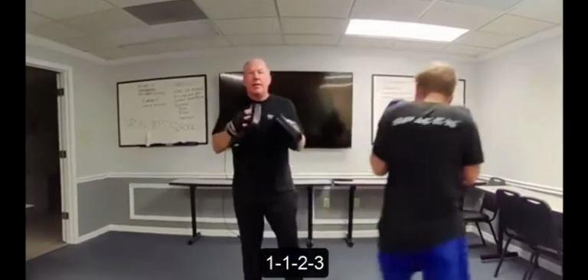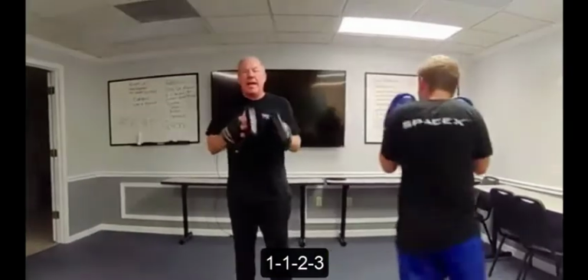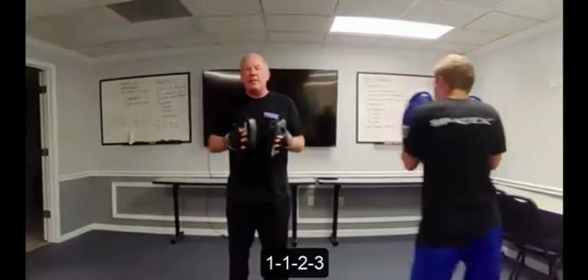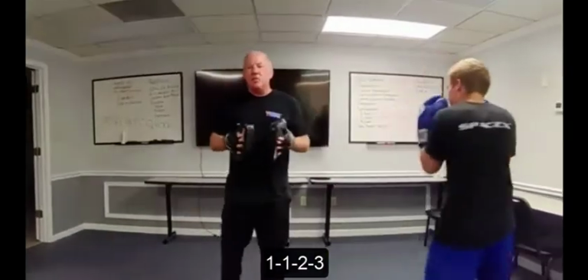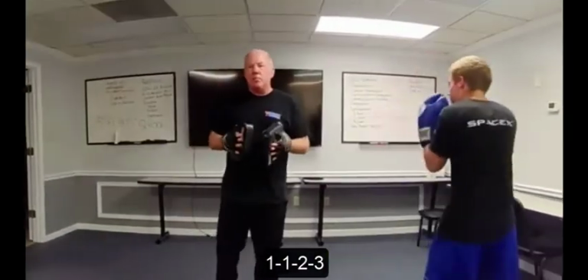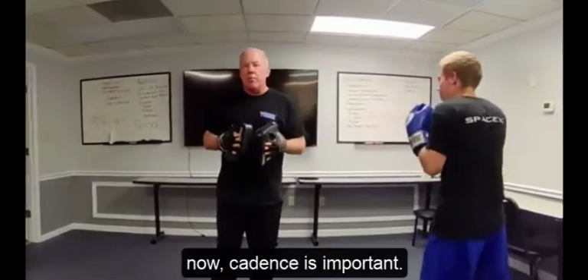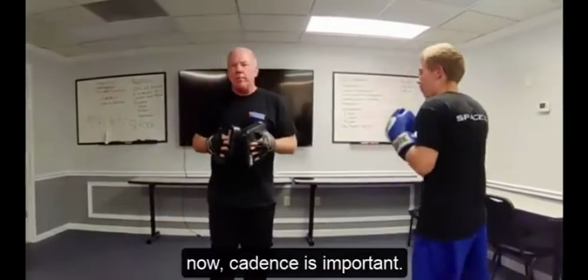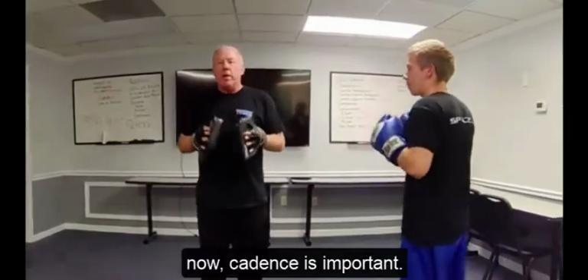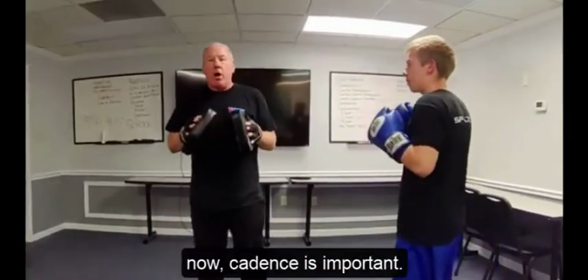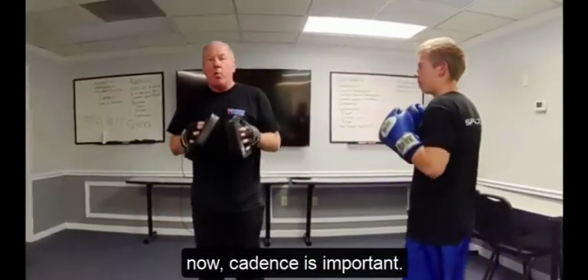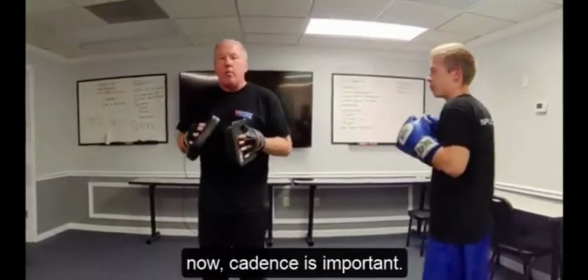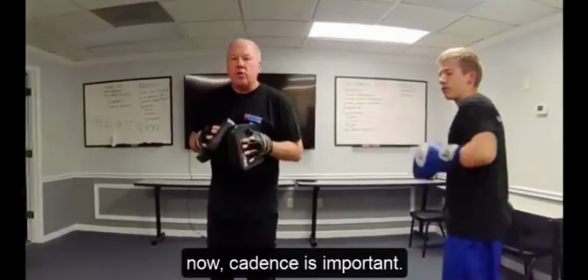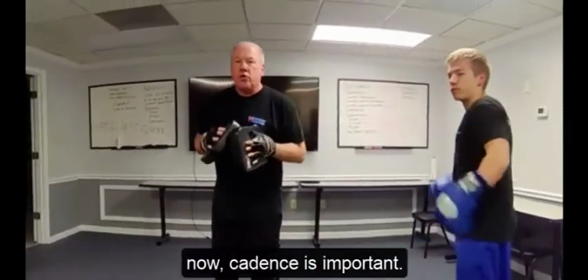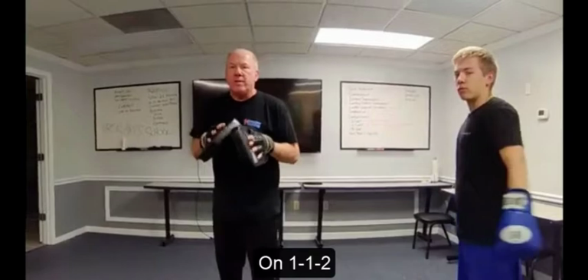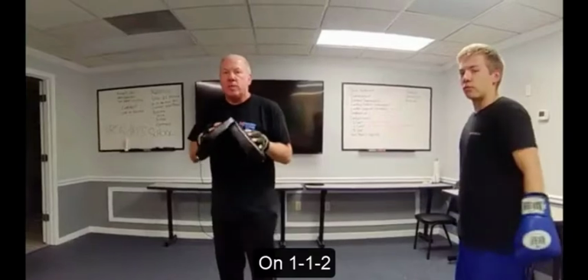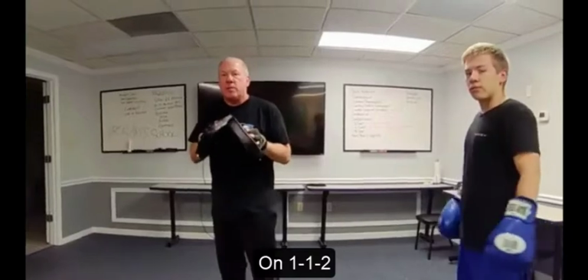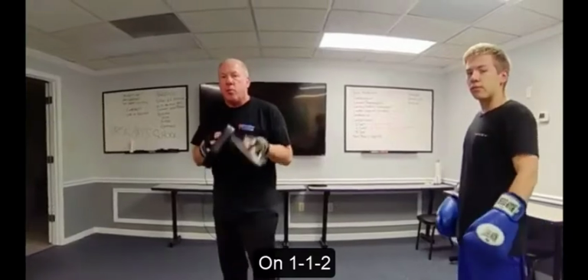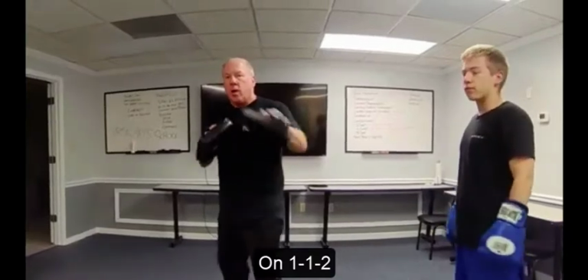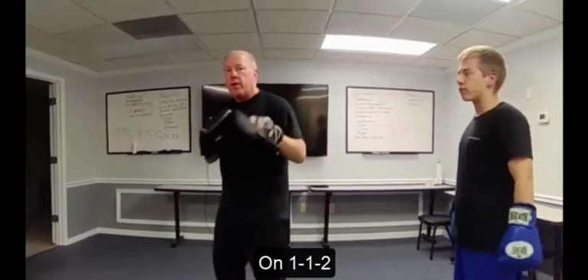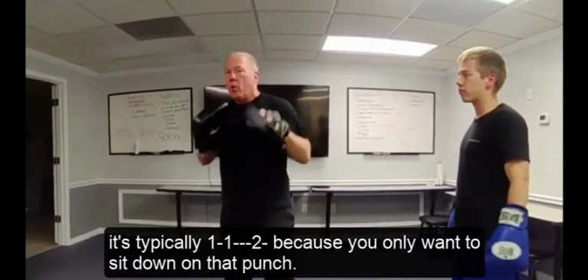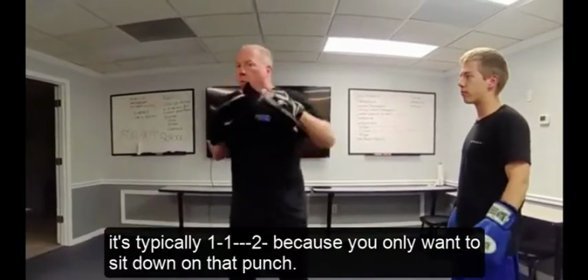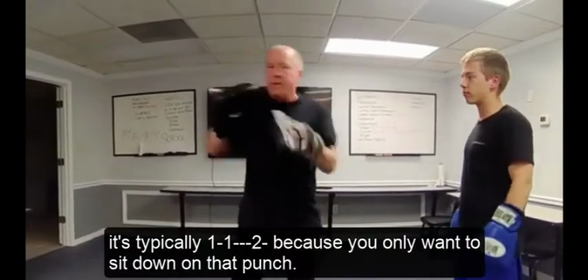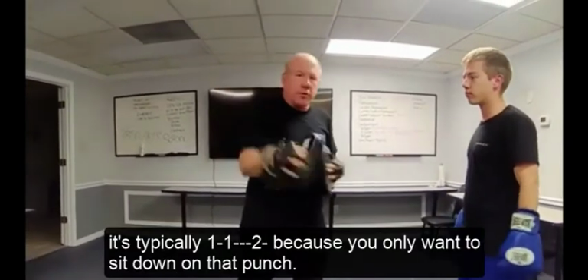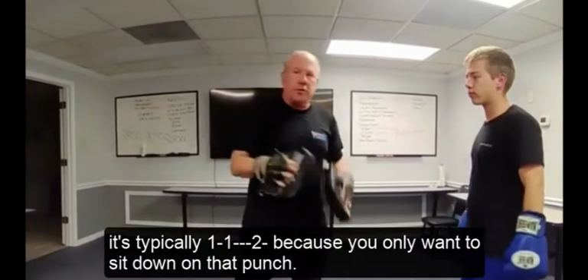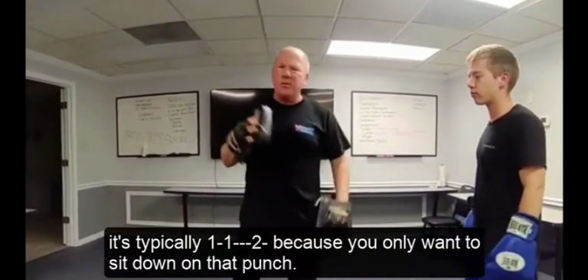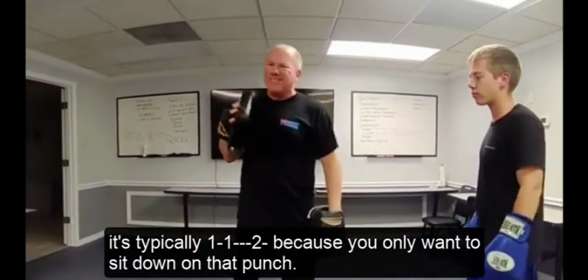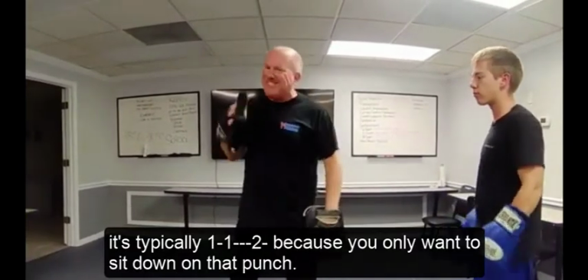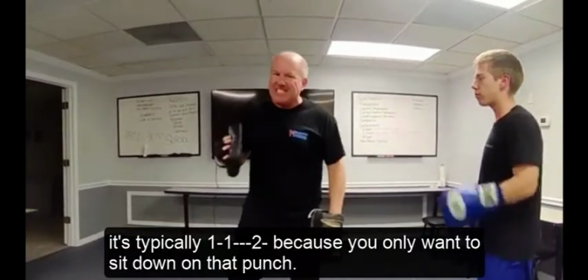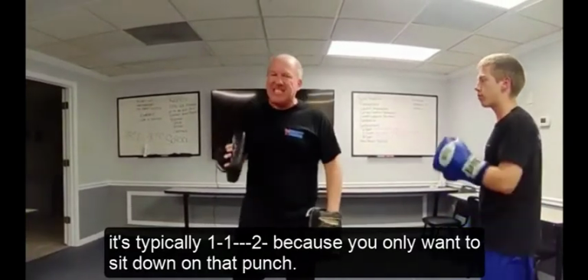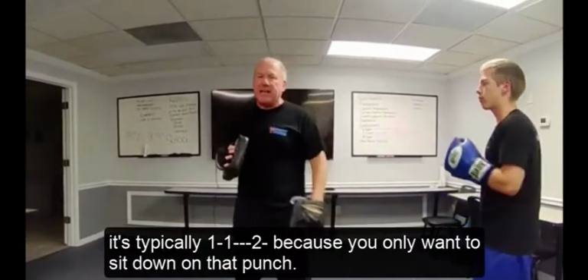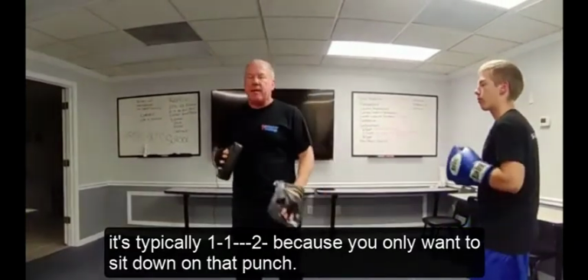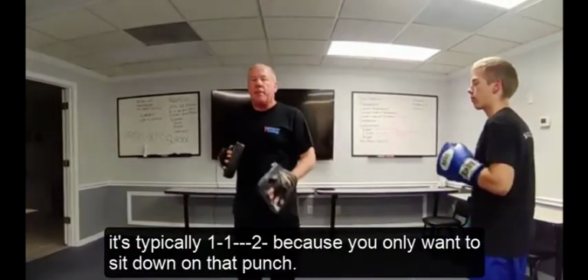Cadence is important. On a one, one, two it's typically one — one — two, because you only want to sit down that last strike. On a one, two, three, we're going to one, two, three — because the body has longer to turn.